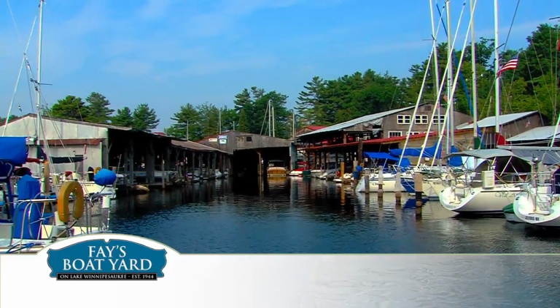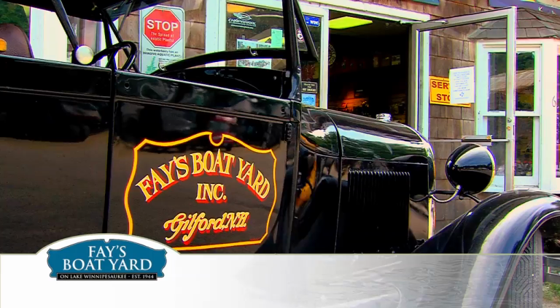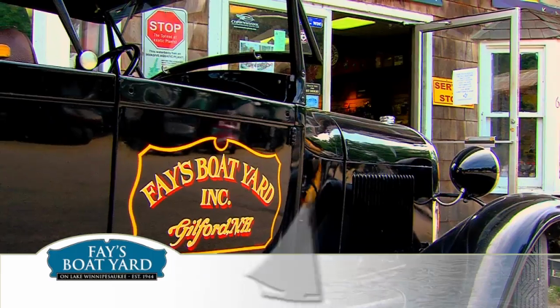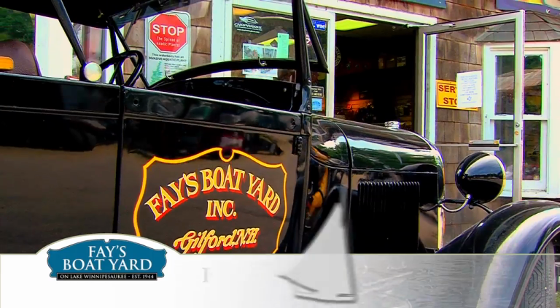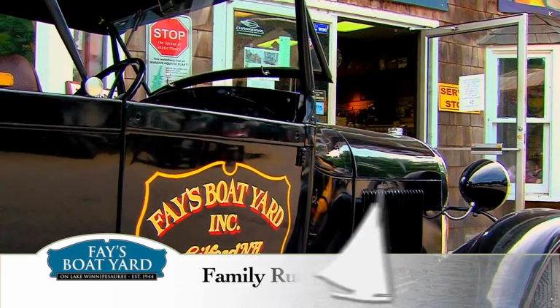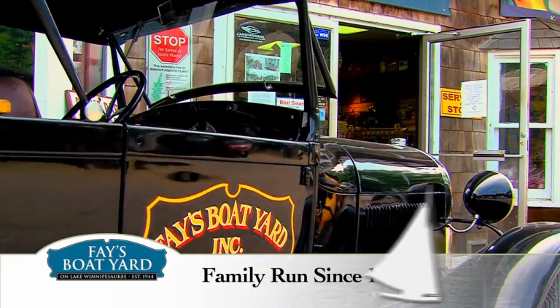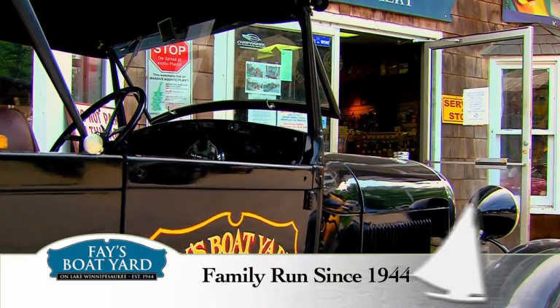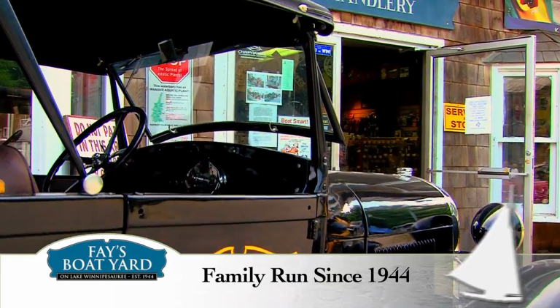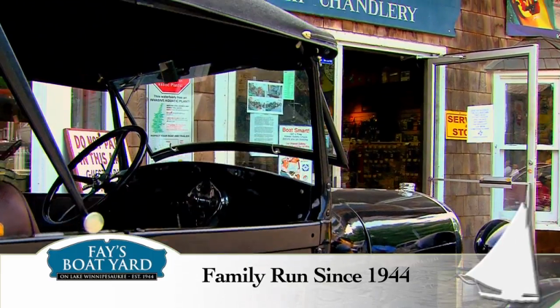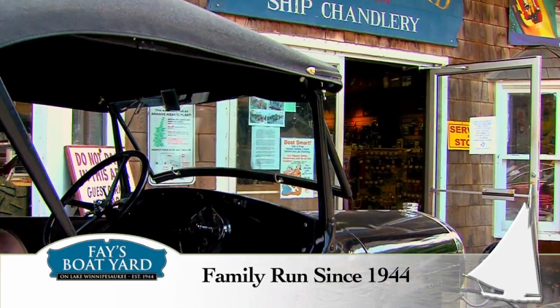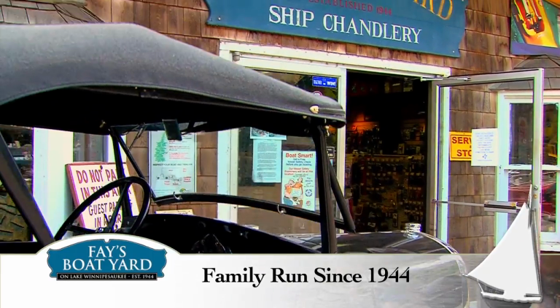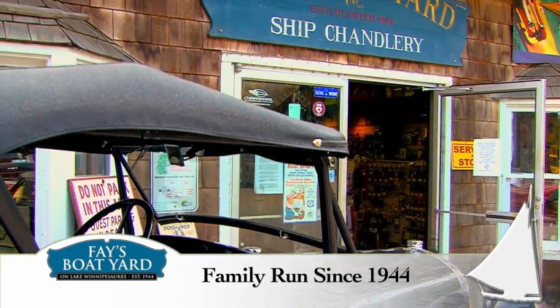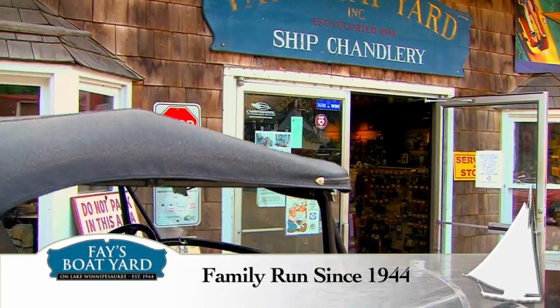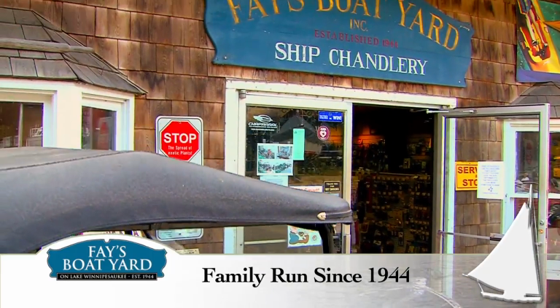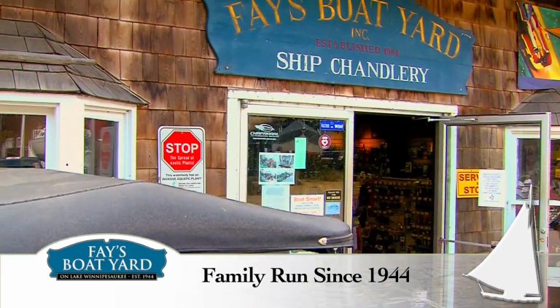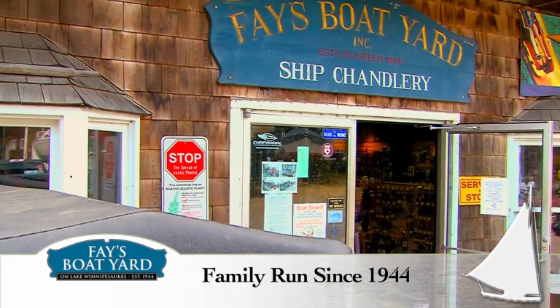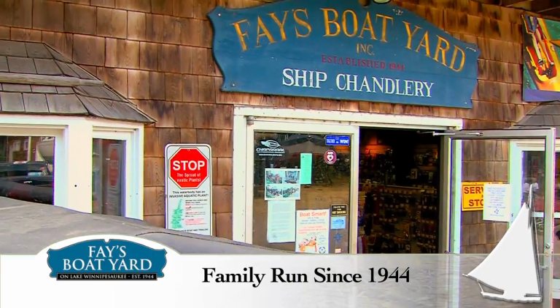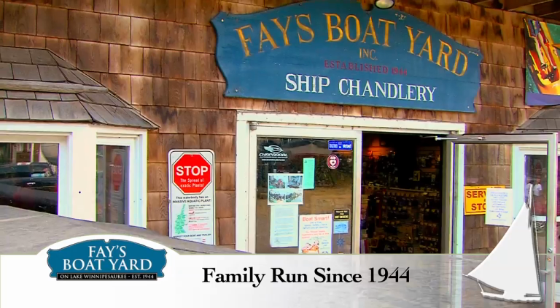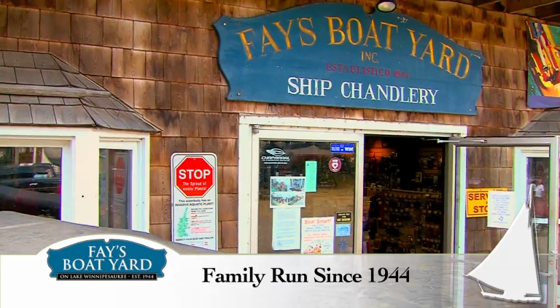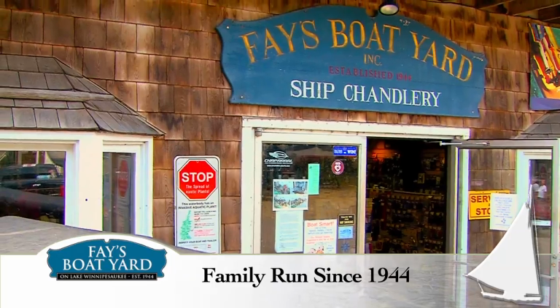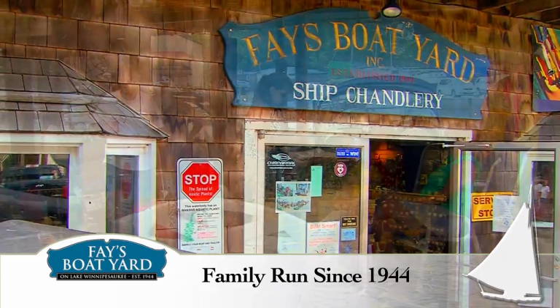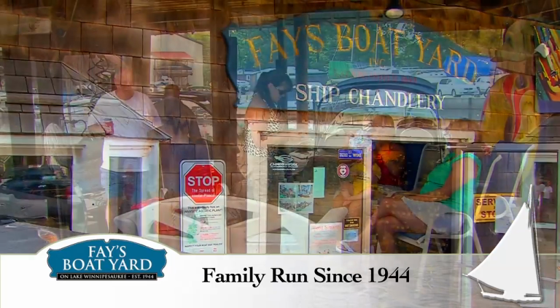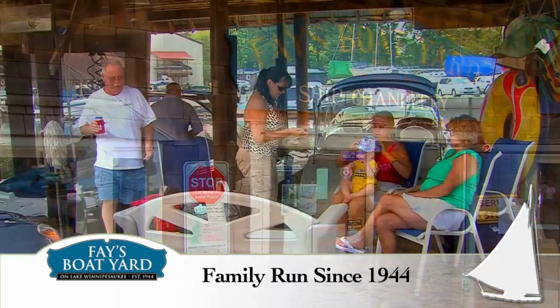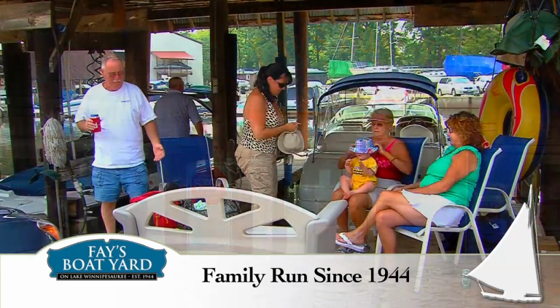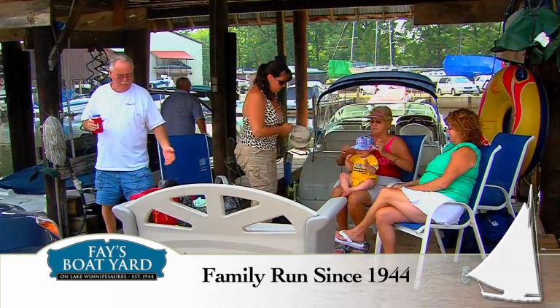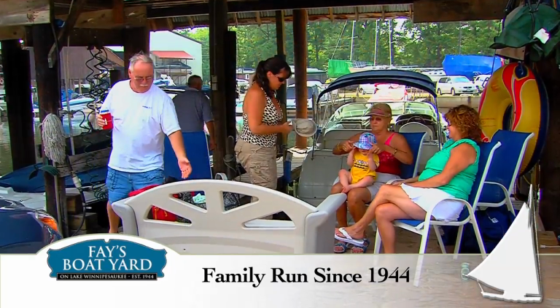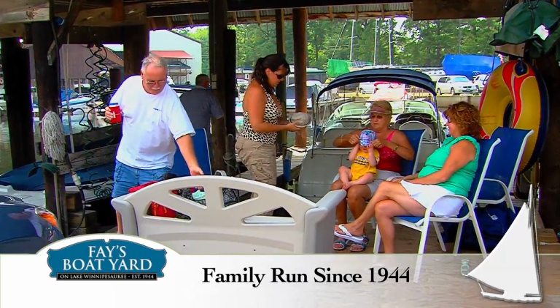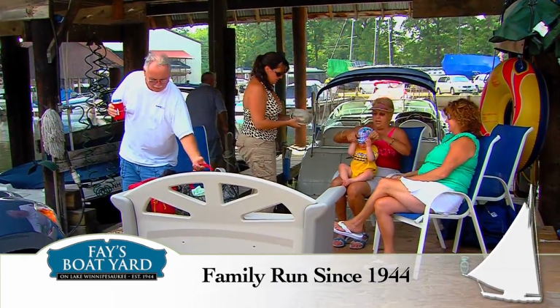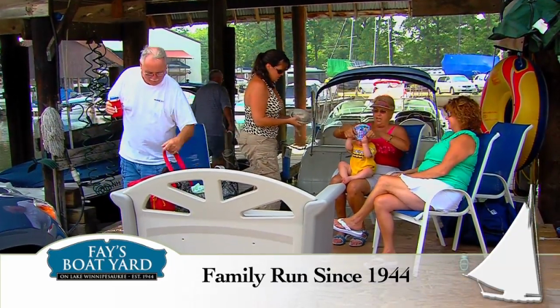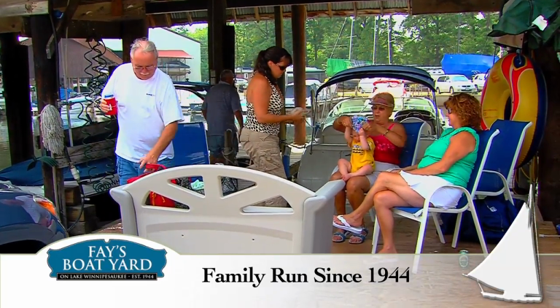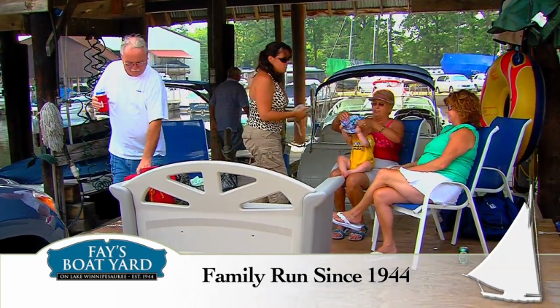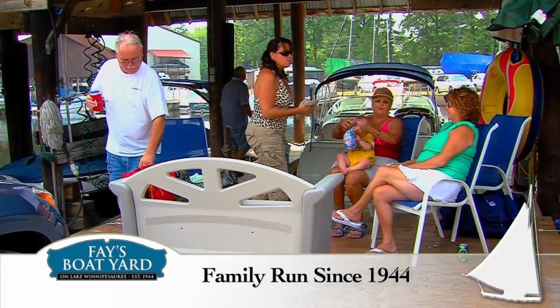Since 1944, Fay's Boat Yard has been providing family-run personal service for boaters of all types.